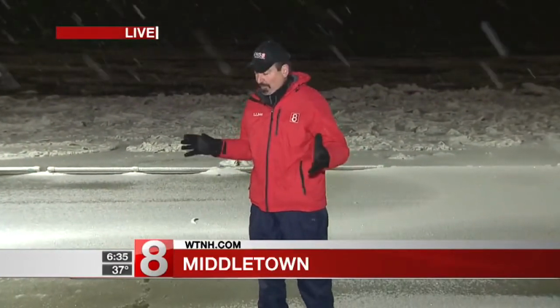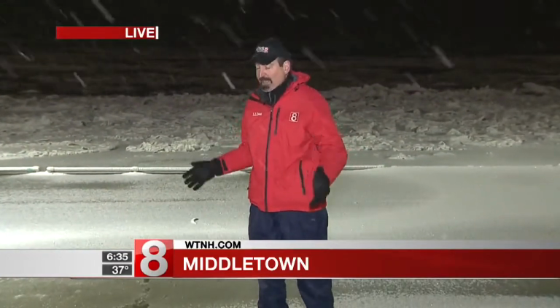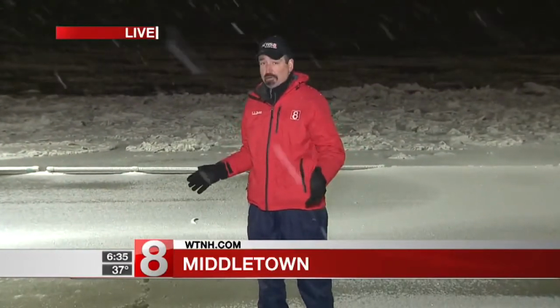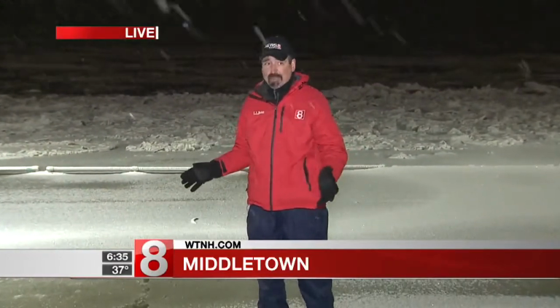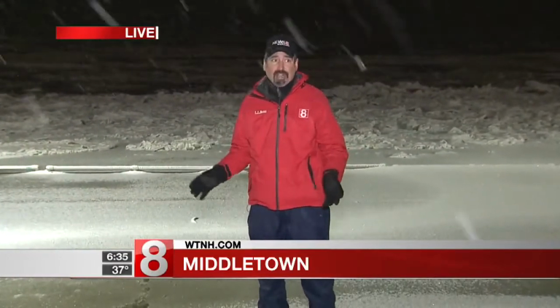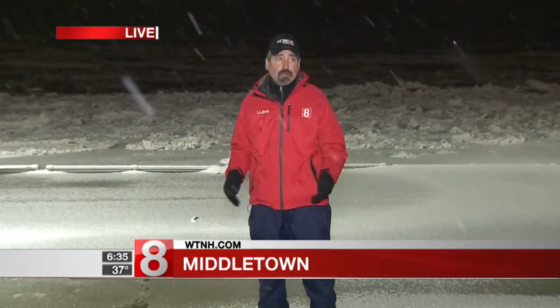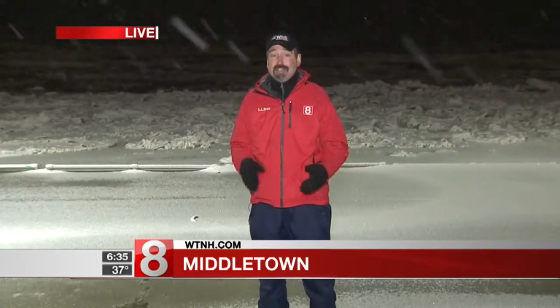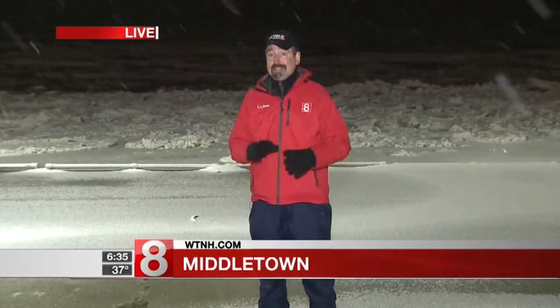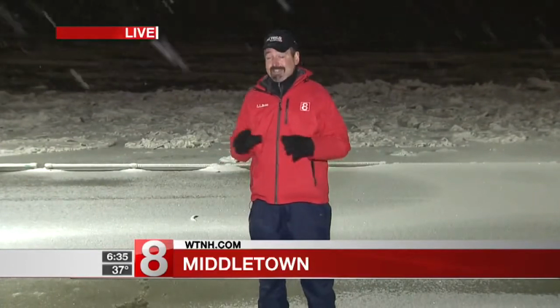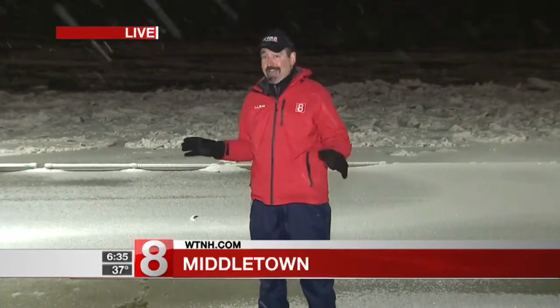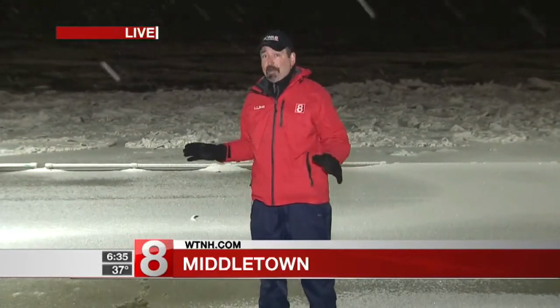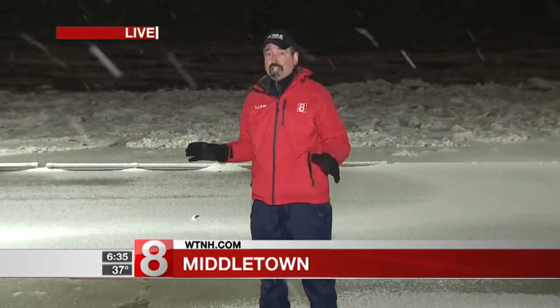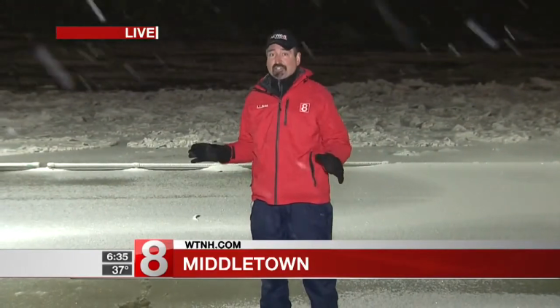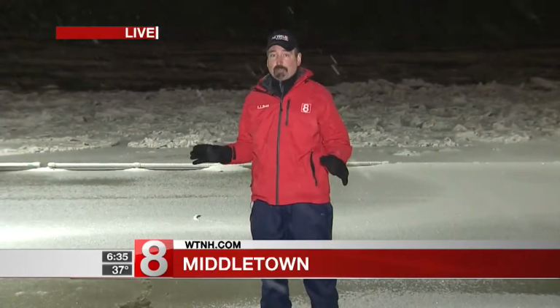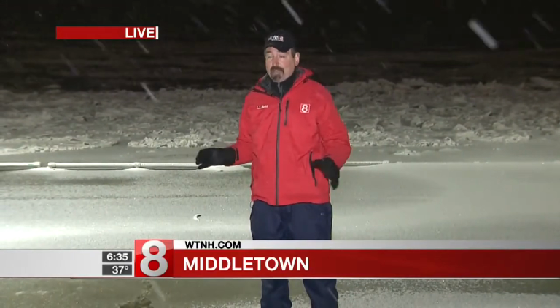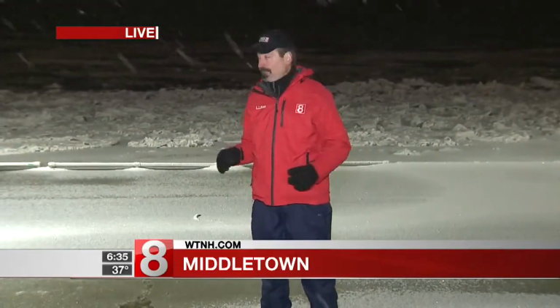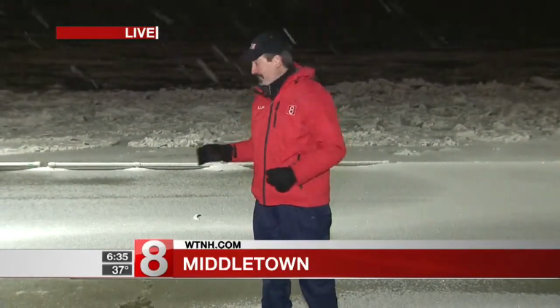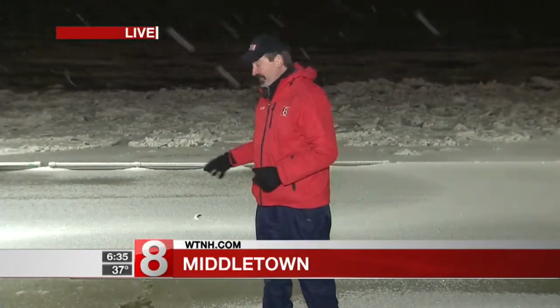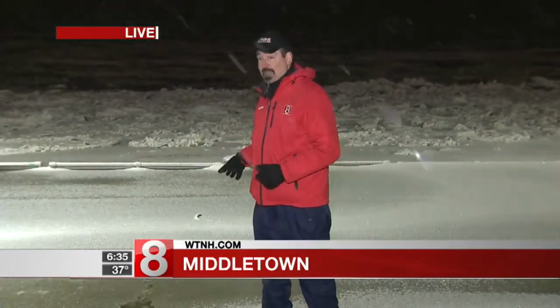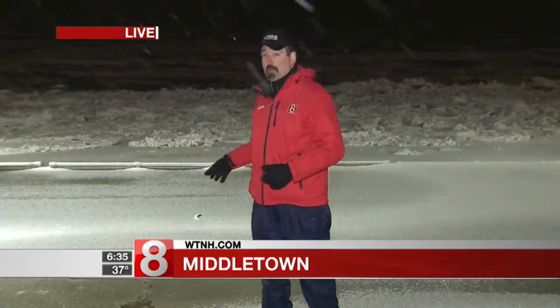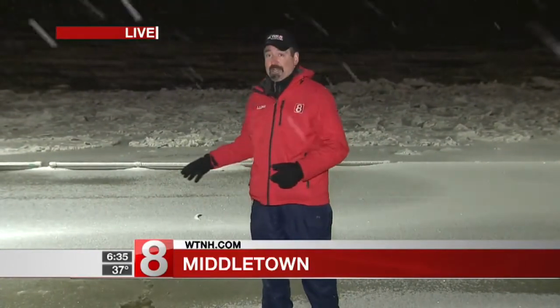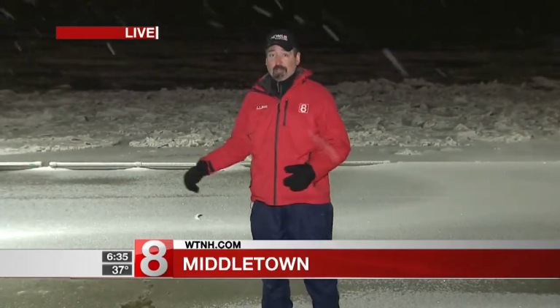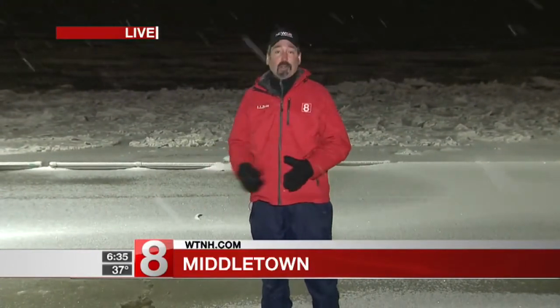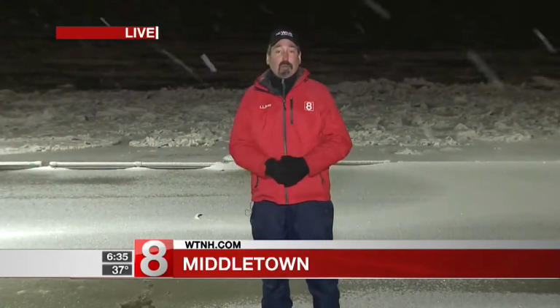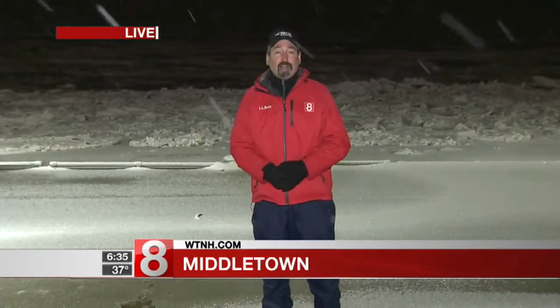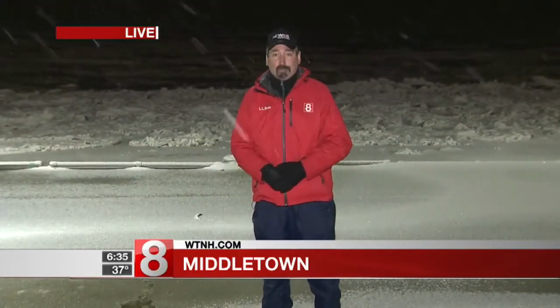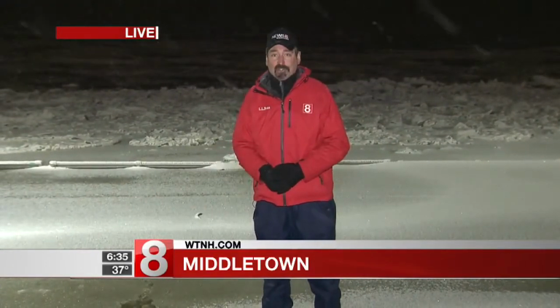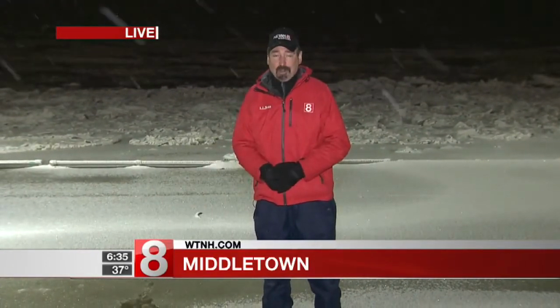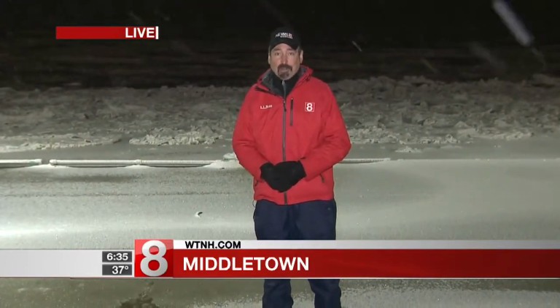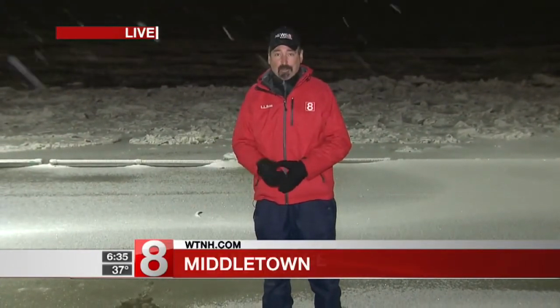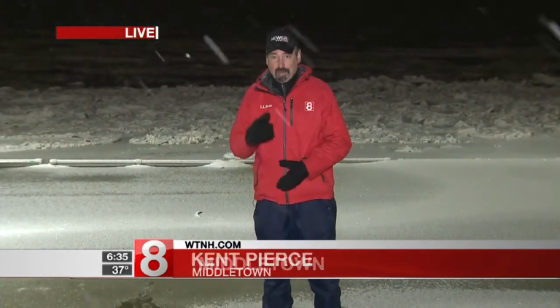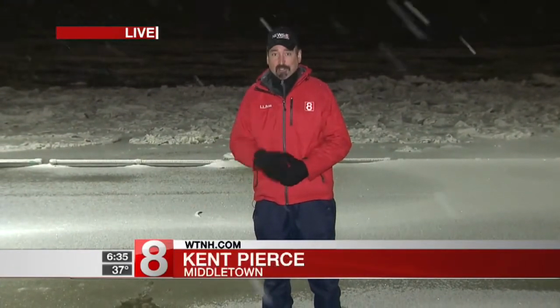But right here in Middletown, not much ice to speak of, except right here. We're live in Middletown. I'm Kent Pierce. Back to you.